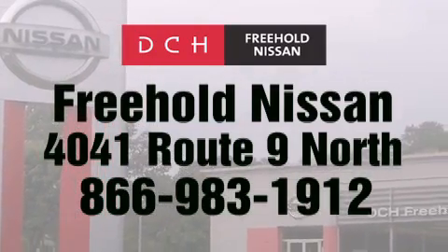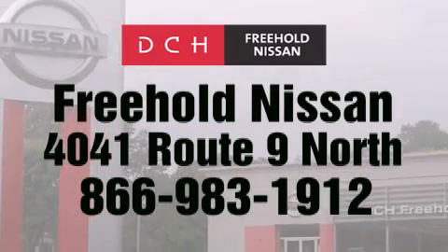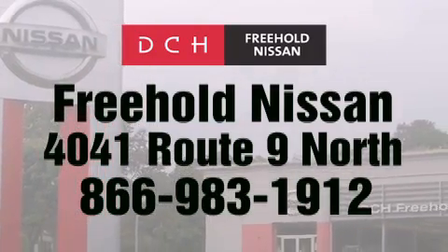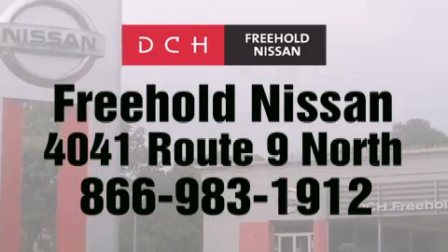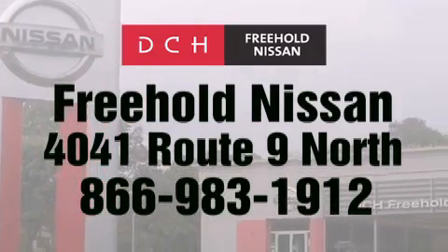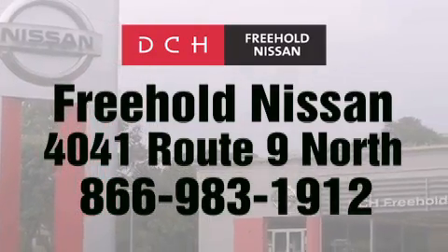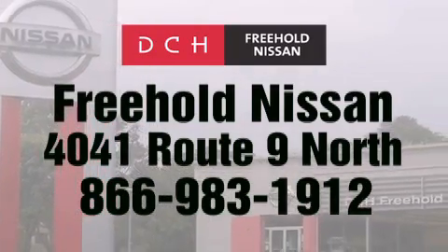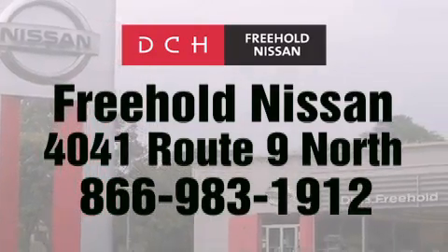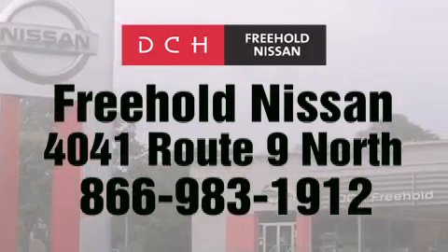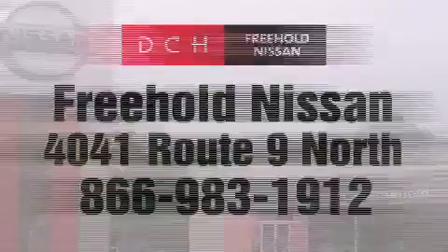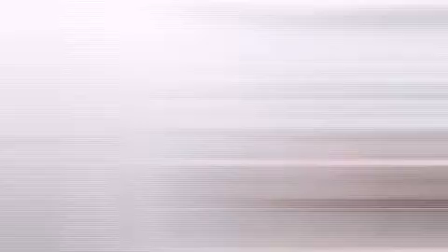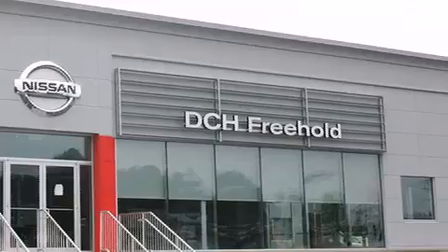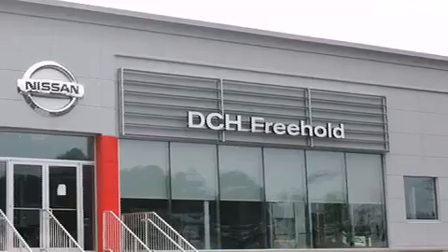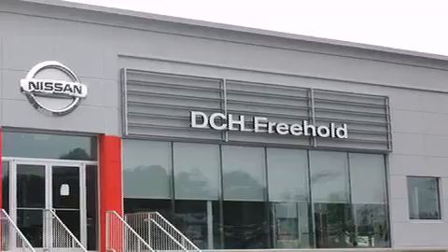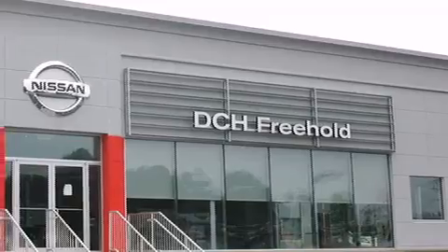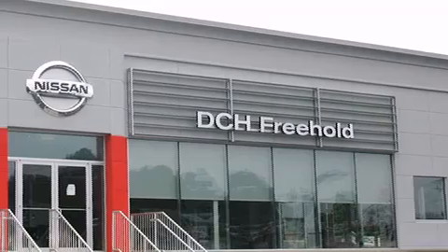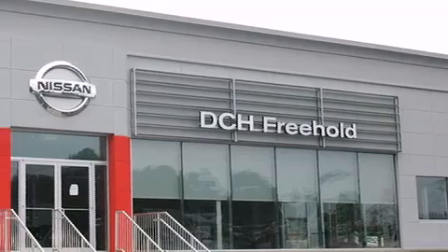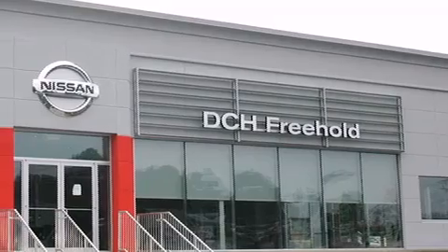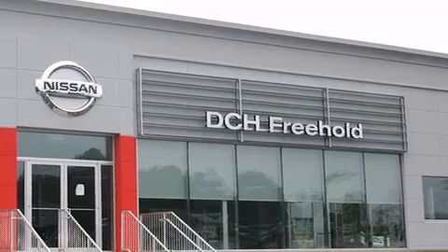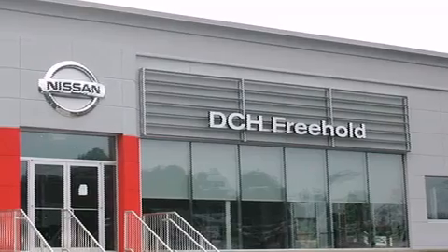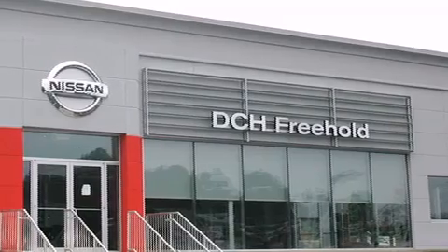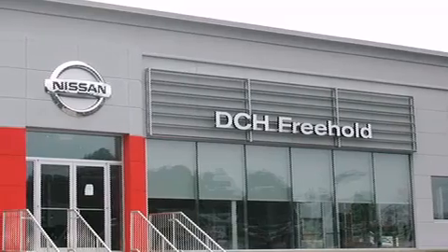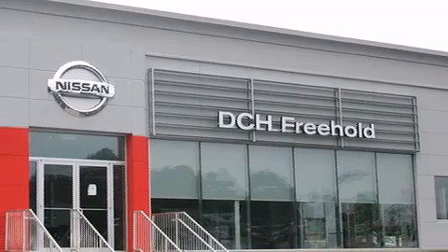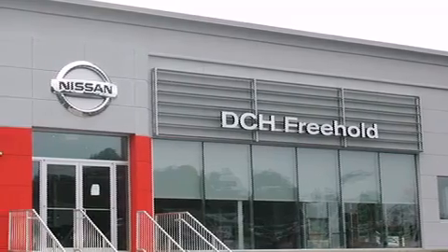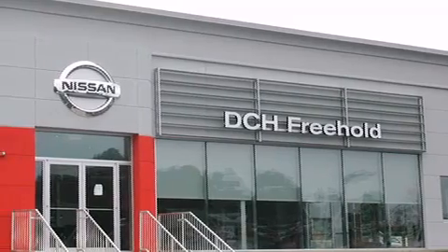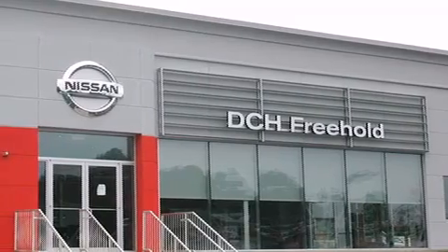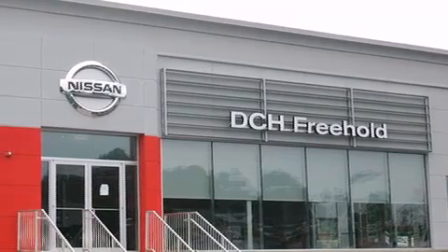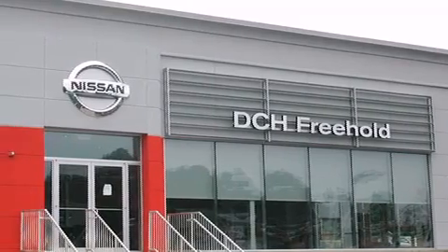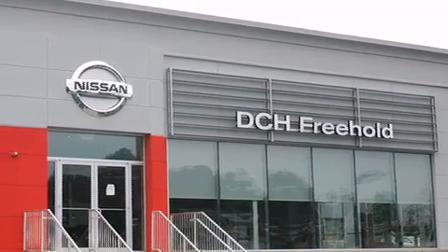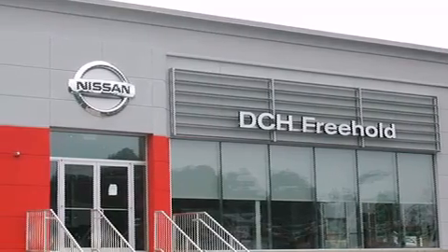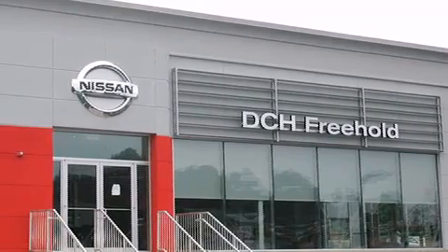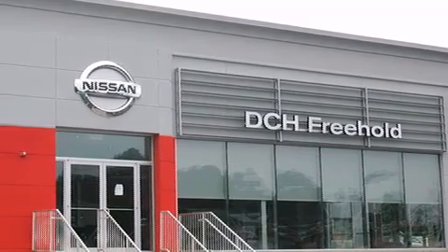Or visit us at dchfreeholdnissan.com. Driven by a better way.